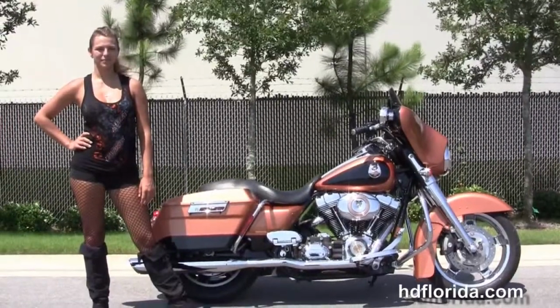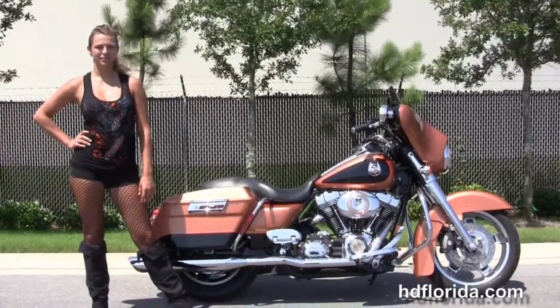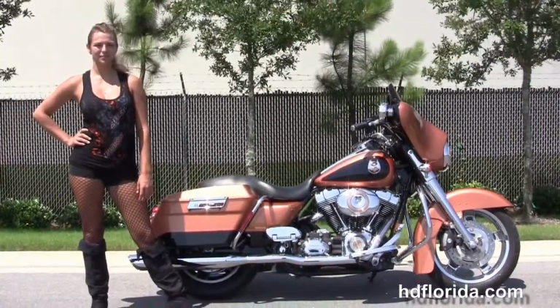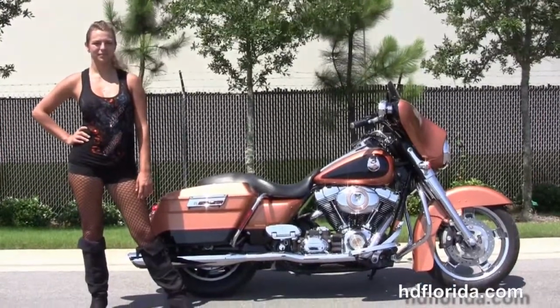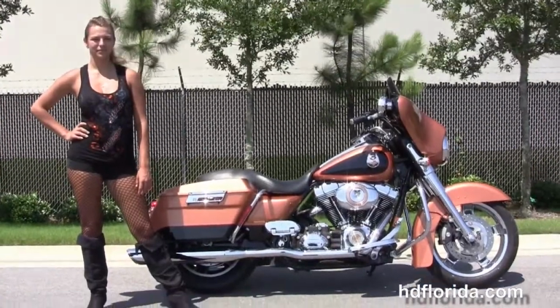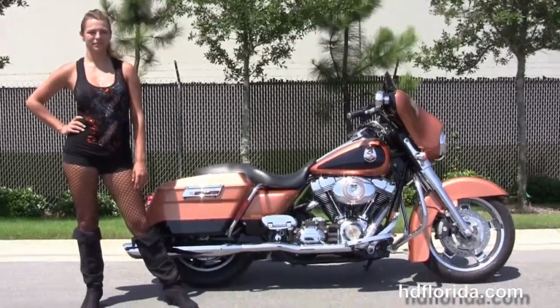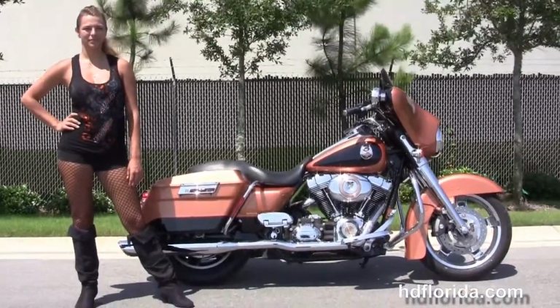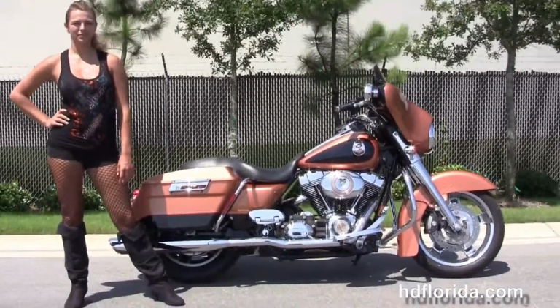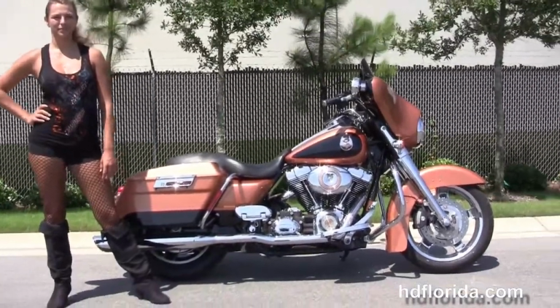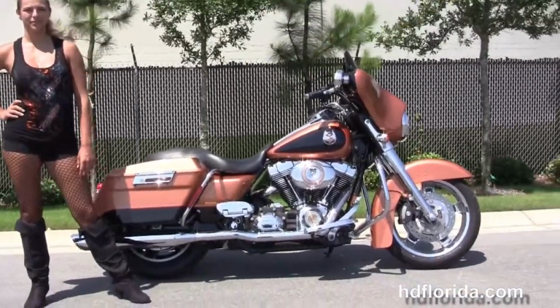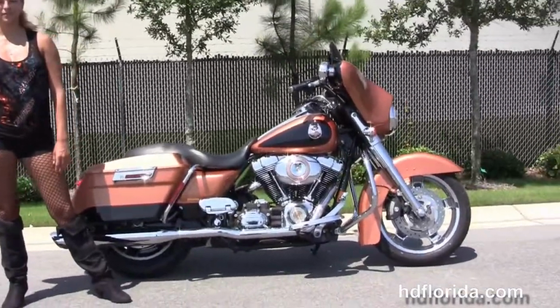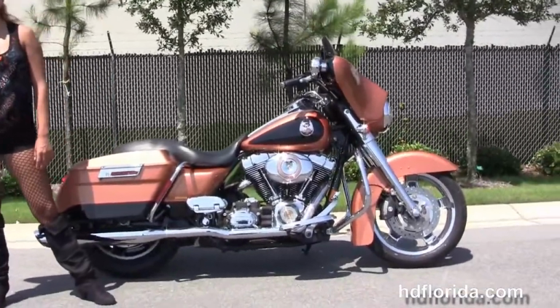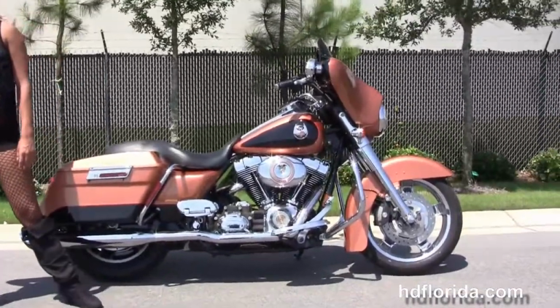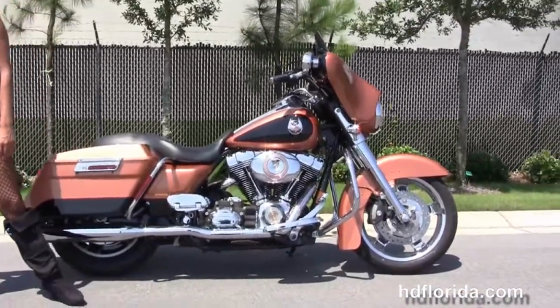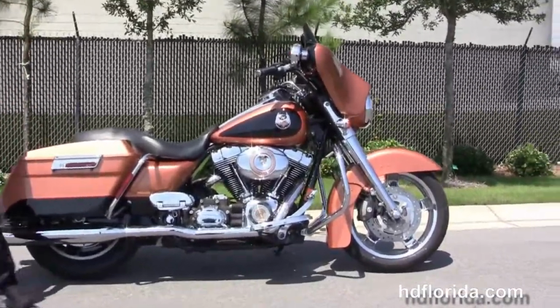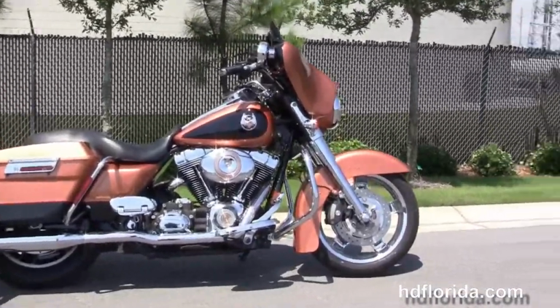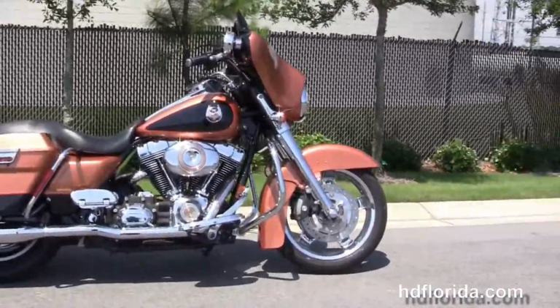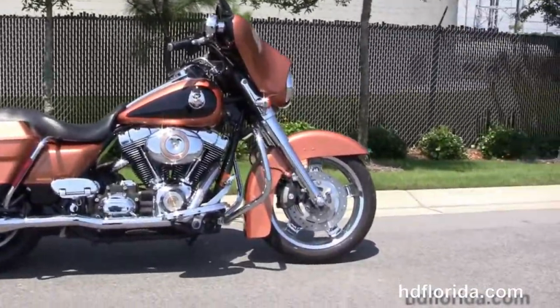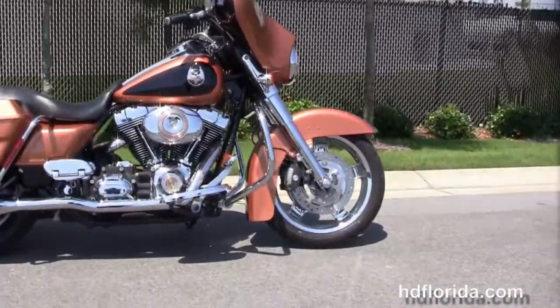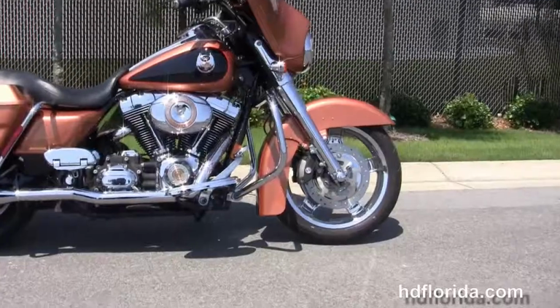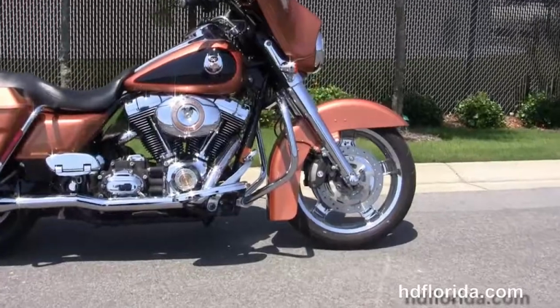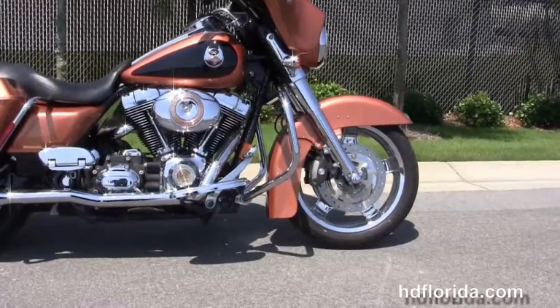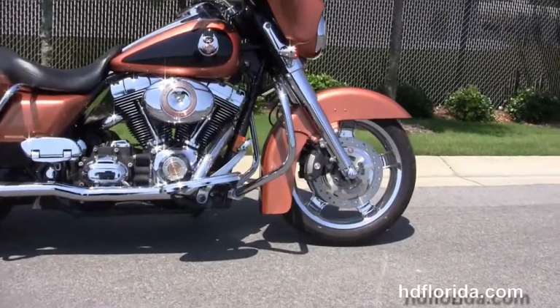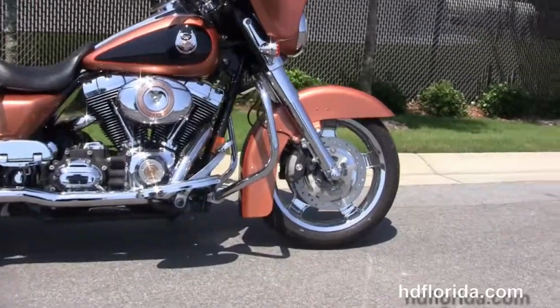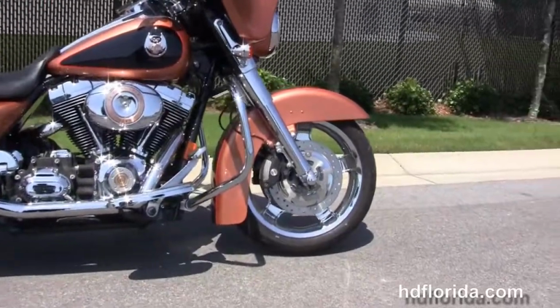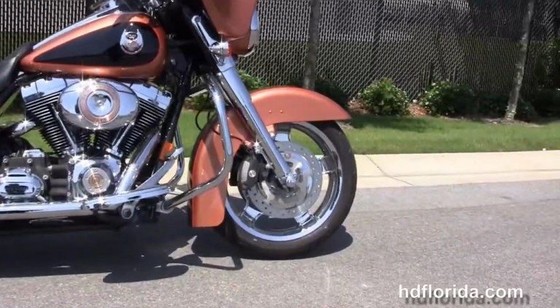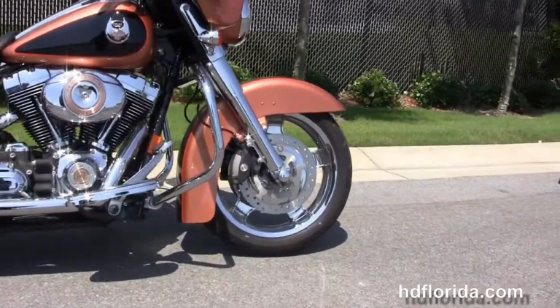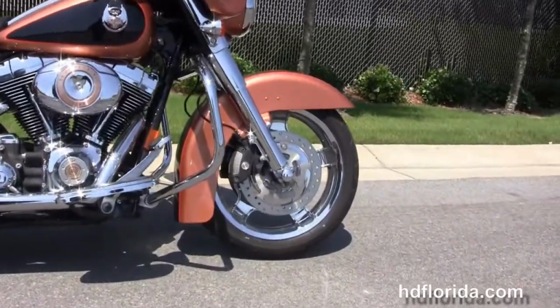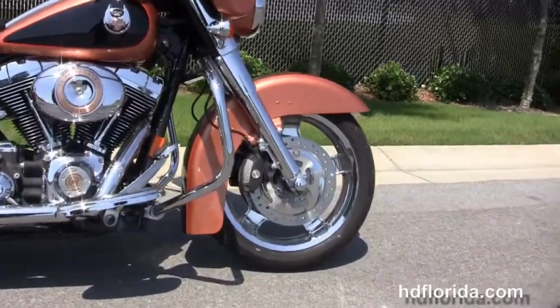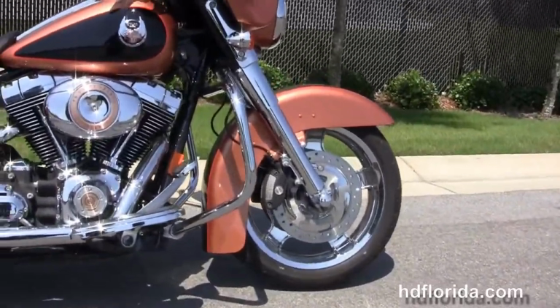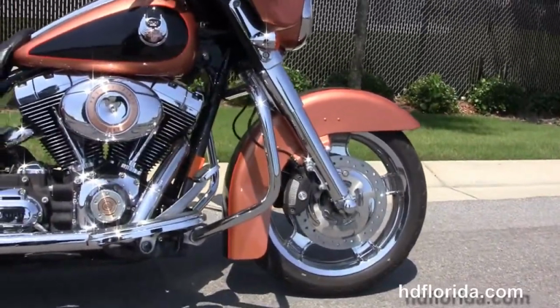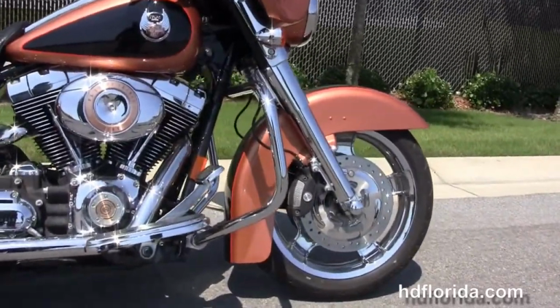The Street Glide starts out front with the upgraded chrome 5-spoke mag wheels, 4-piston Brembo calipers, and the upgraded chrome front forks.